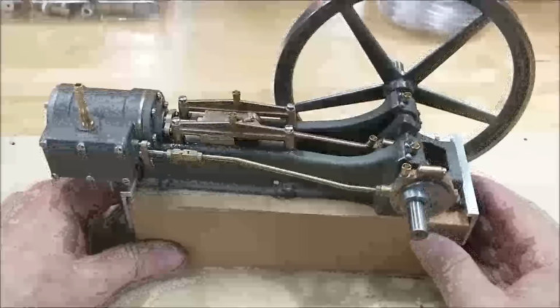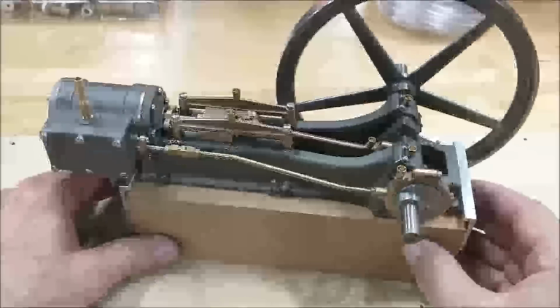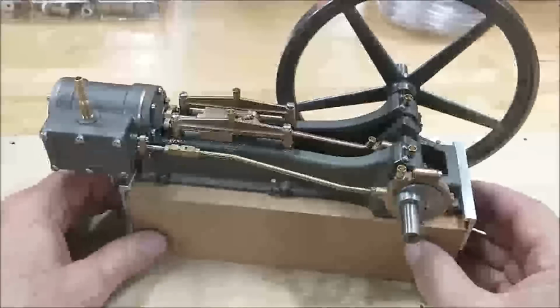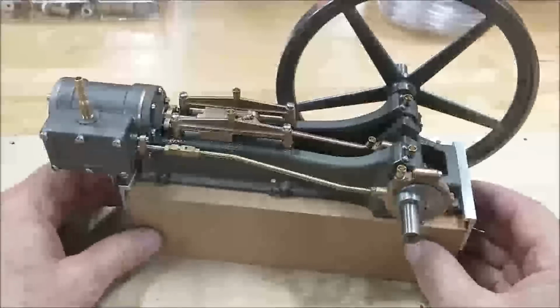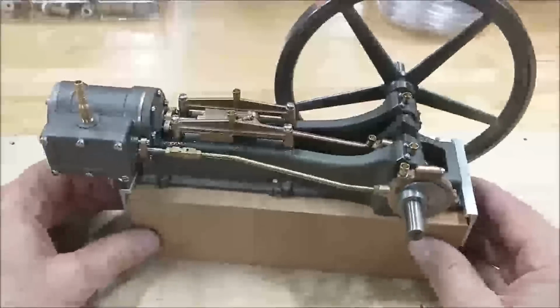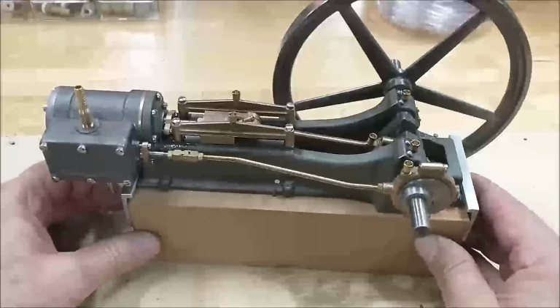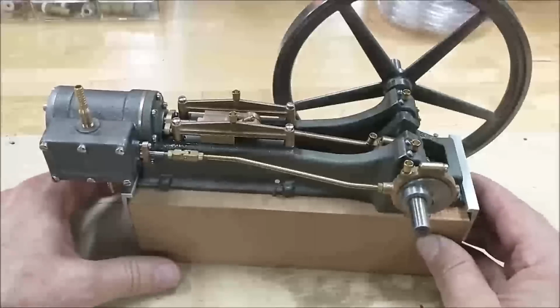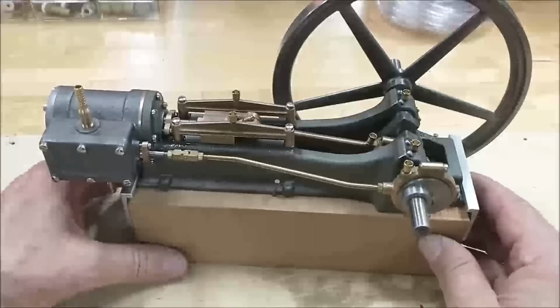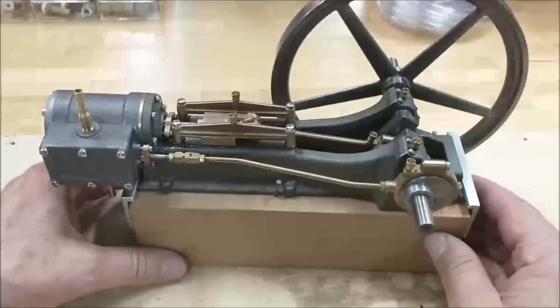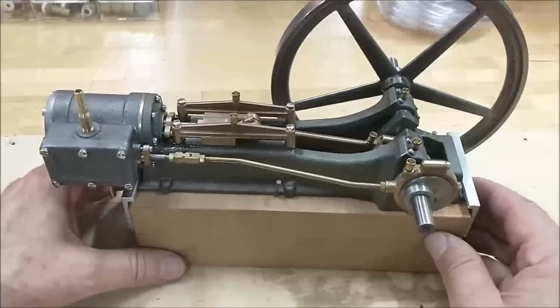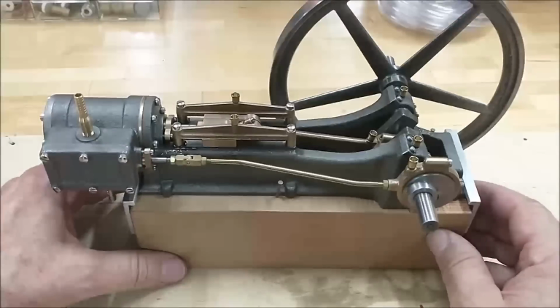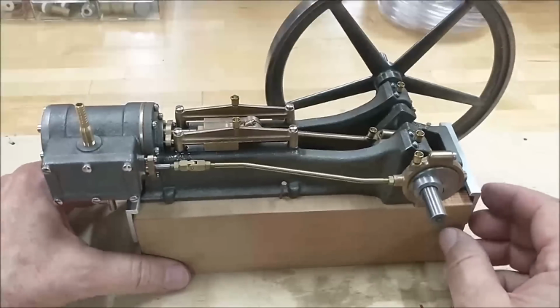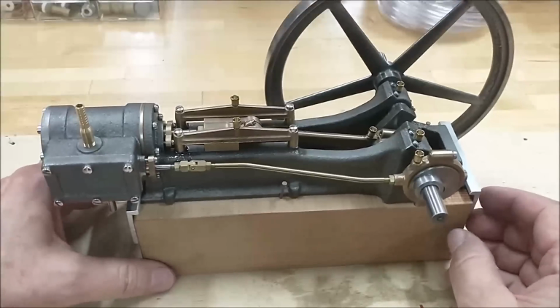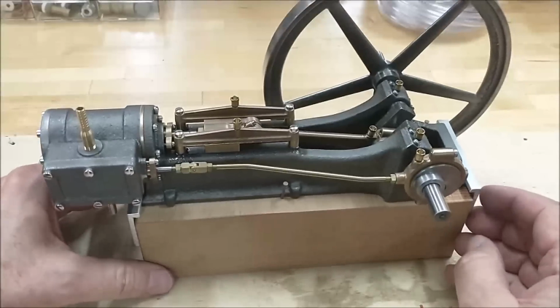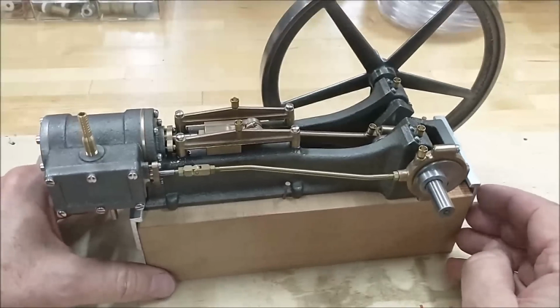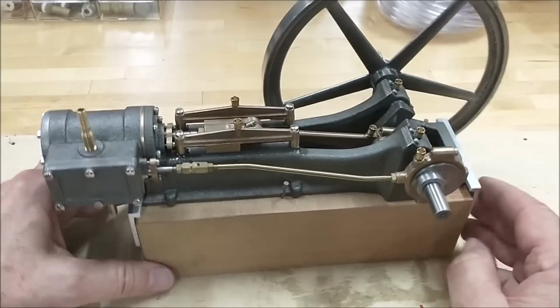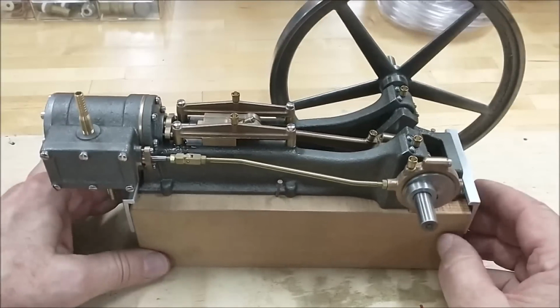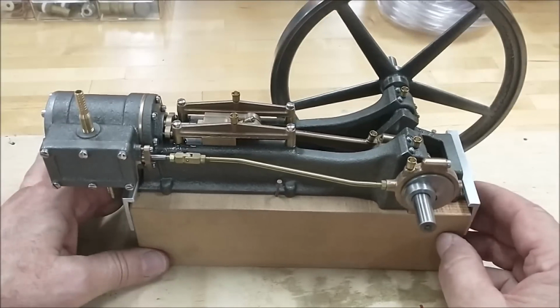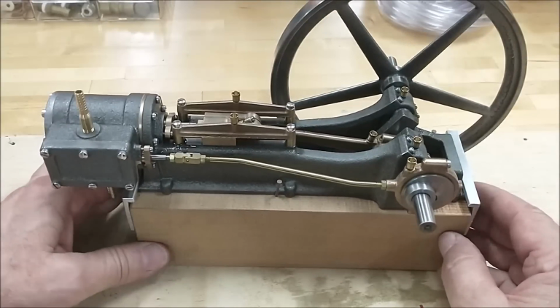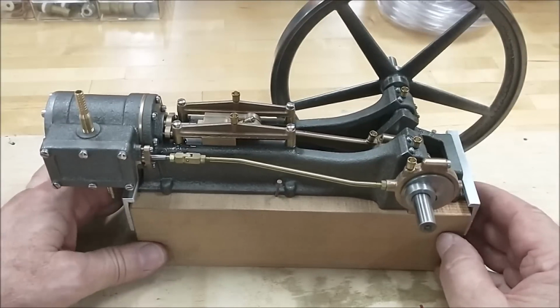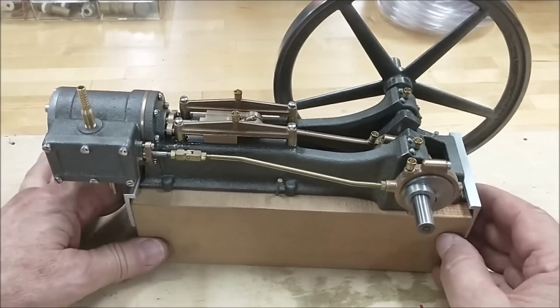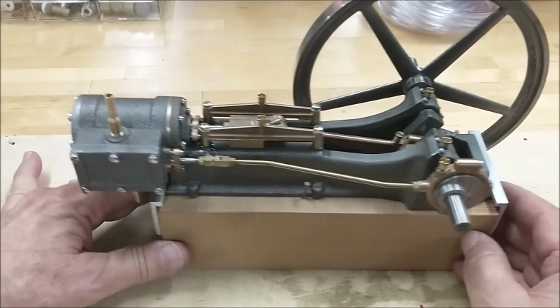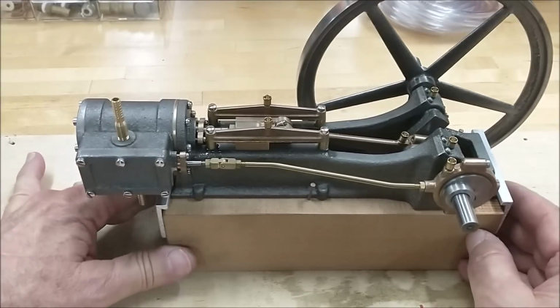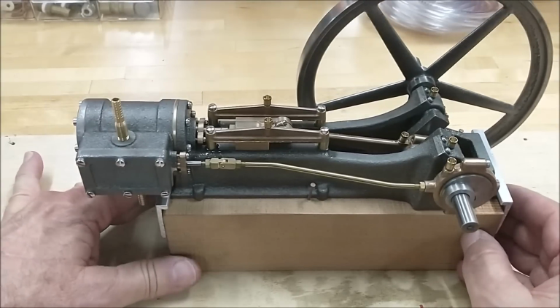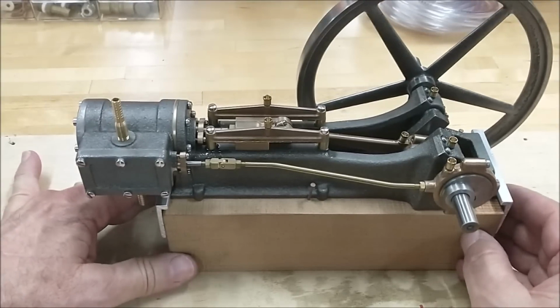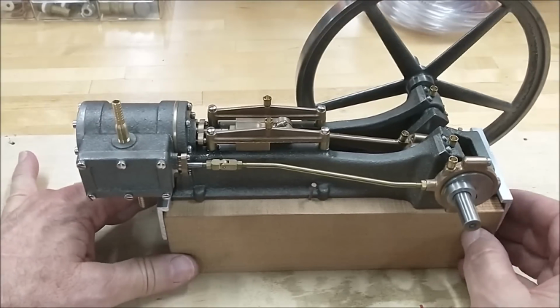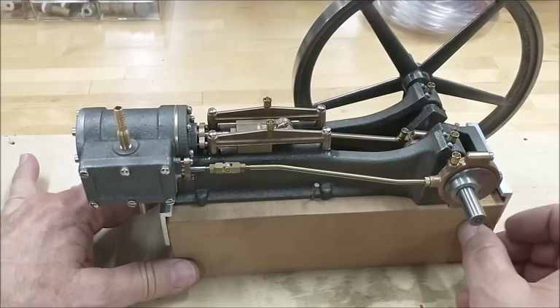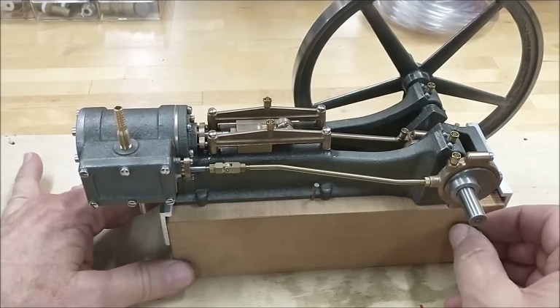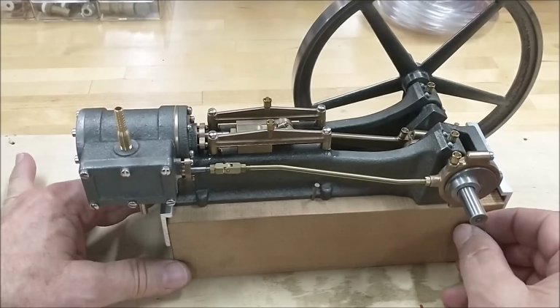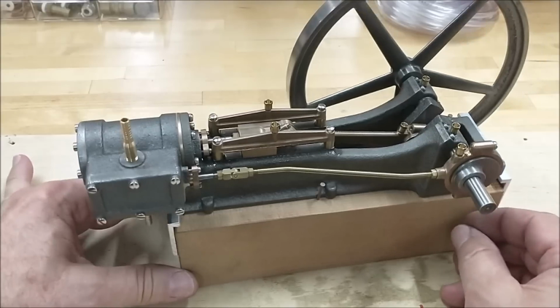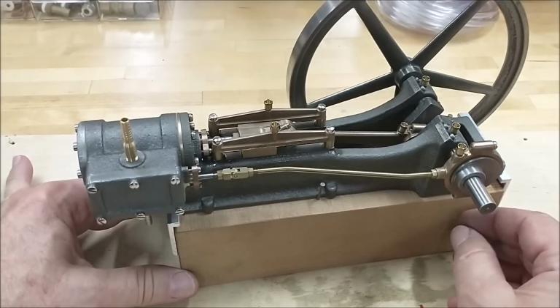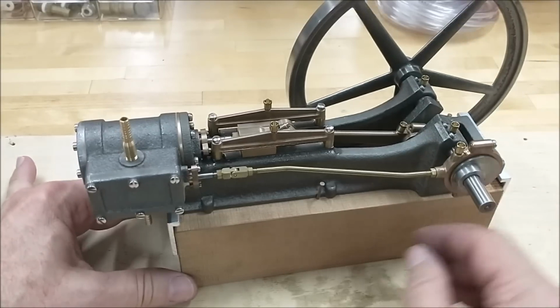This is the 1BI steam drilling engine from PM Research. It is a very simple design.